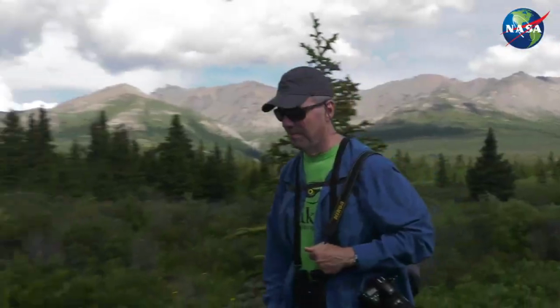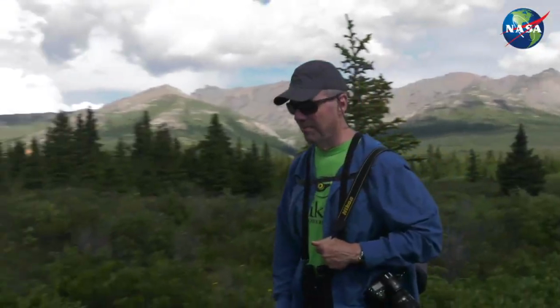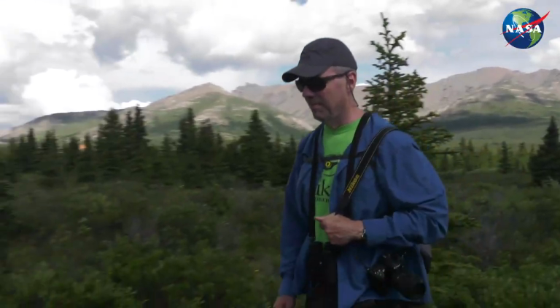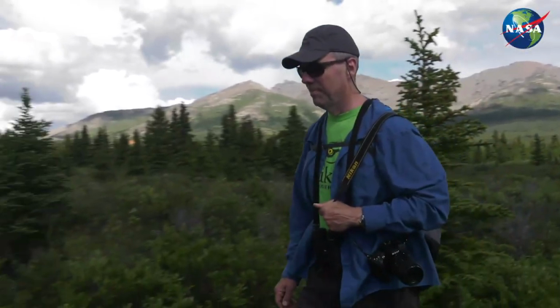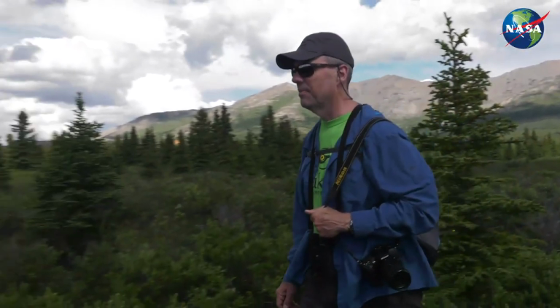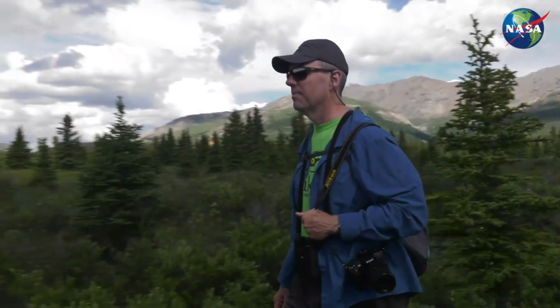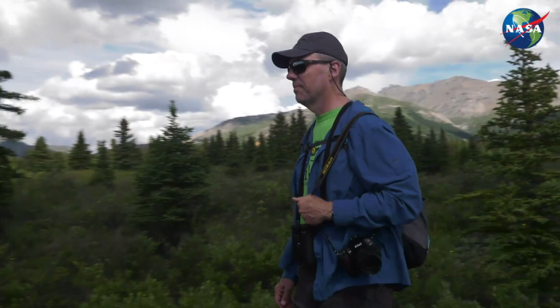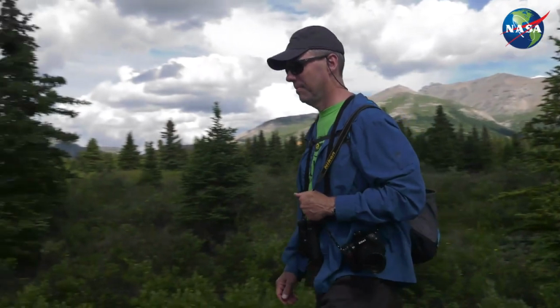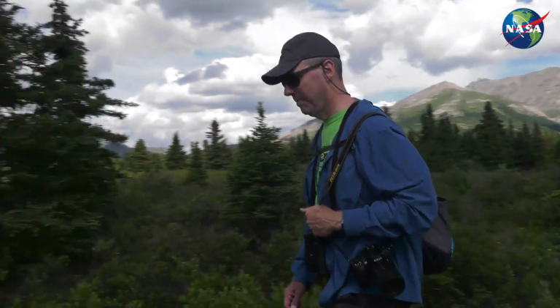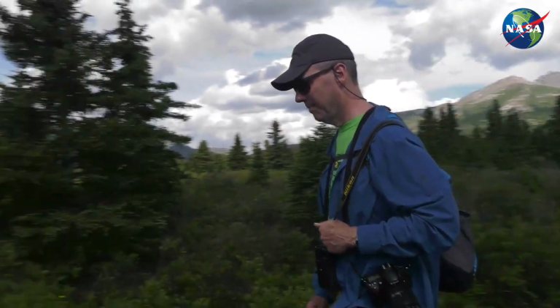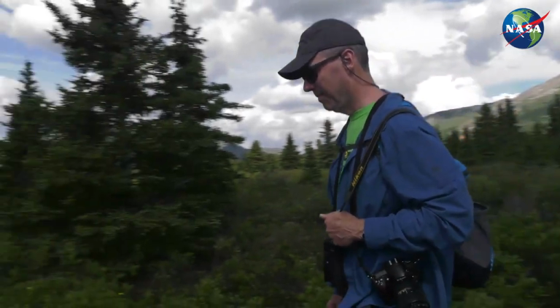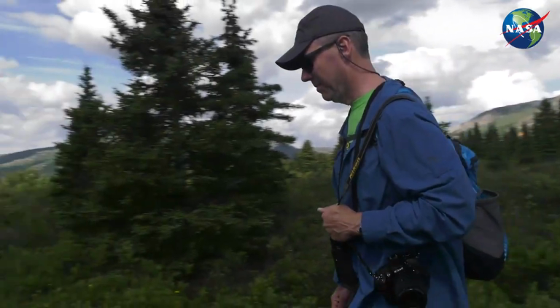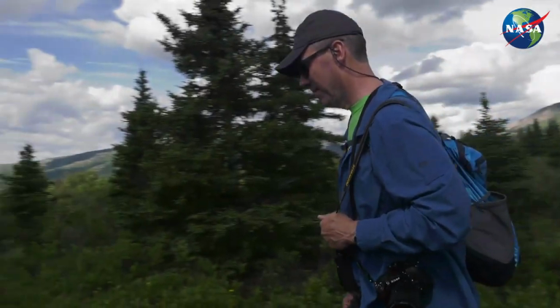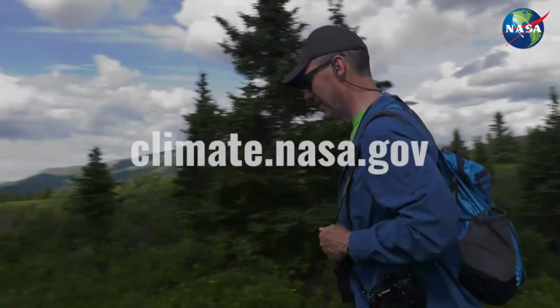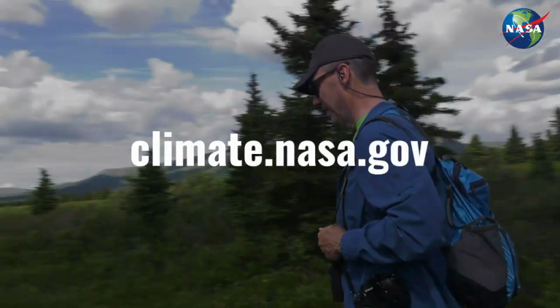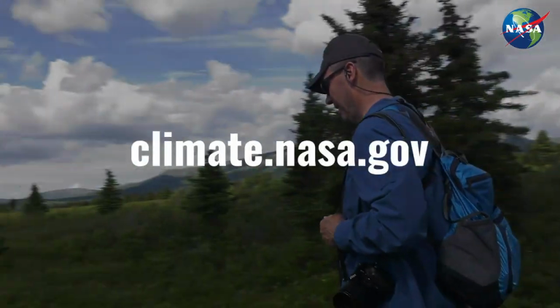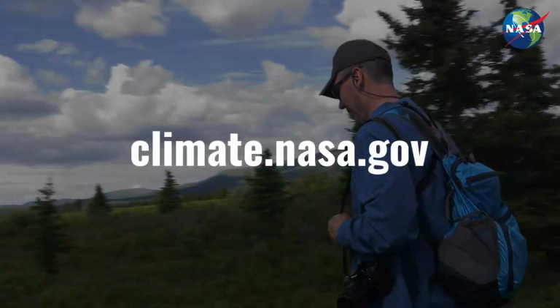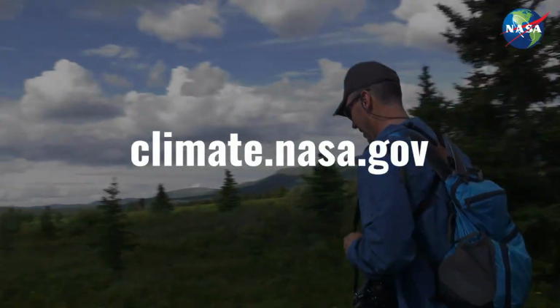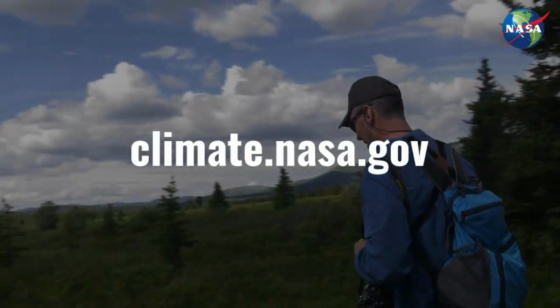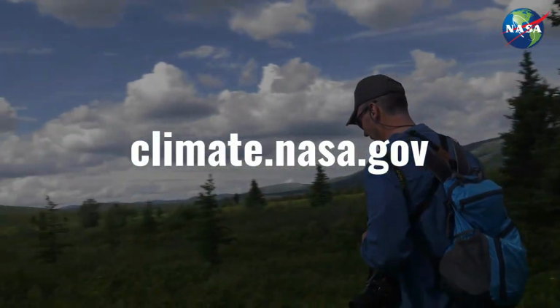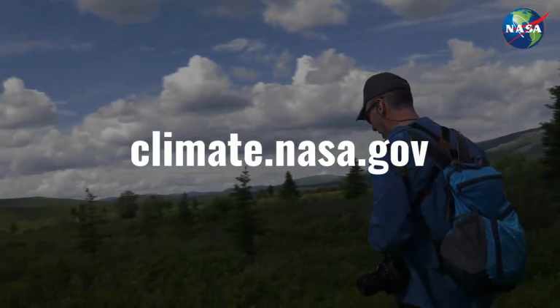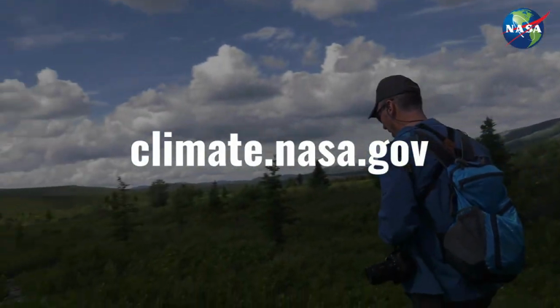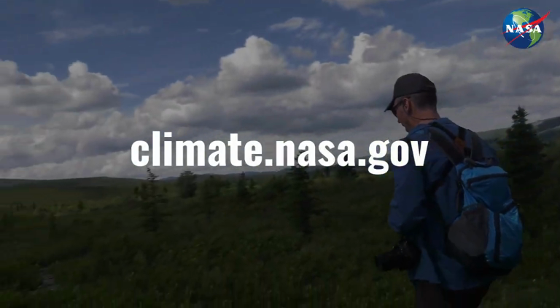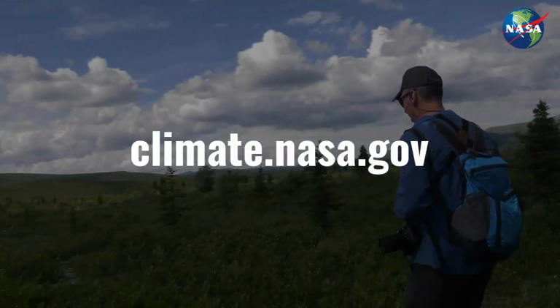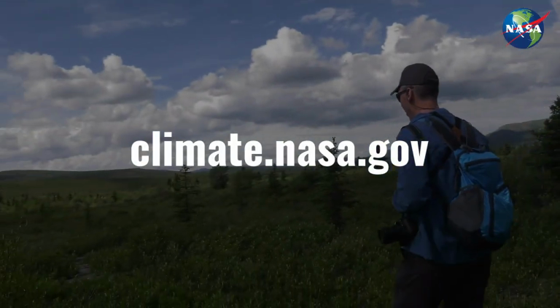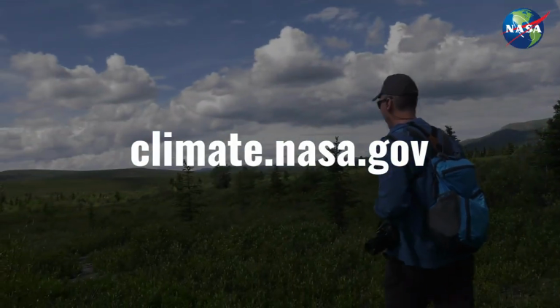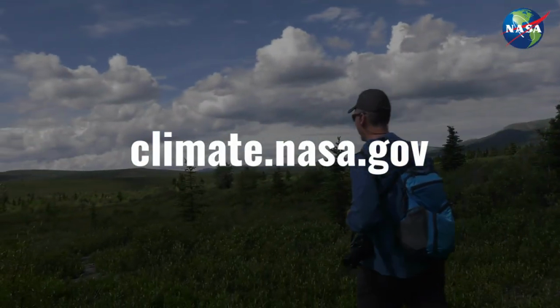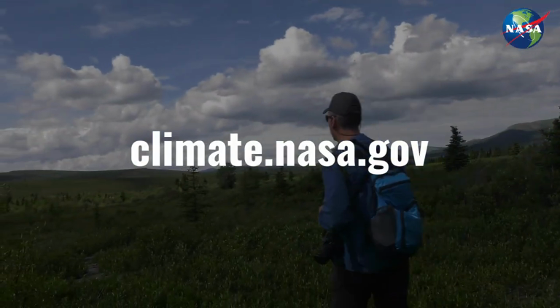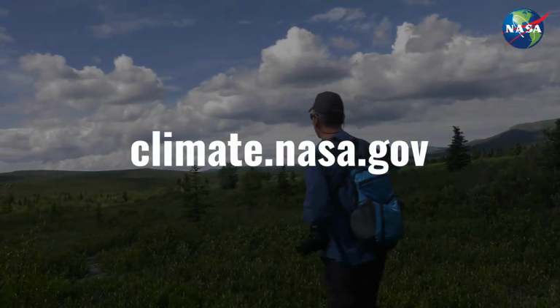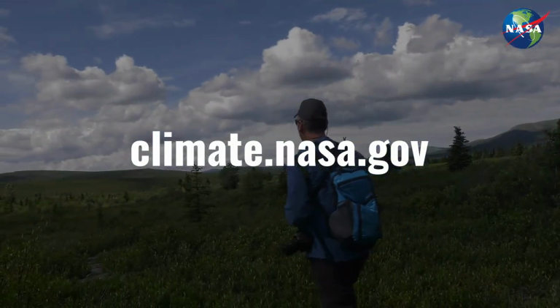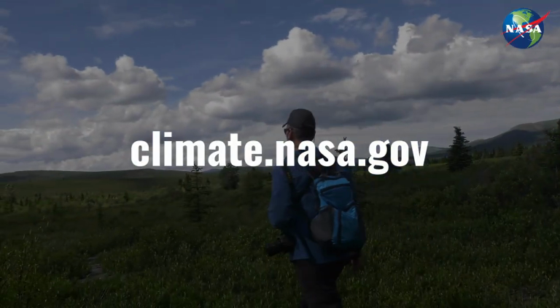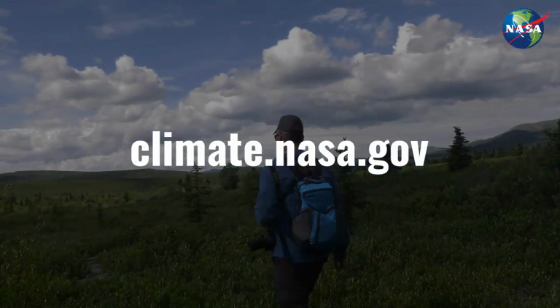To find out more, visit climate.nasa.gov.